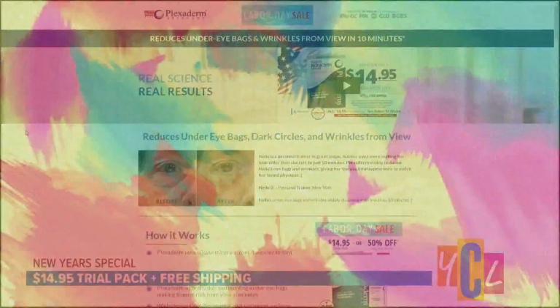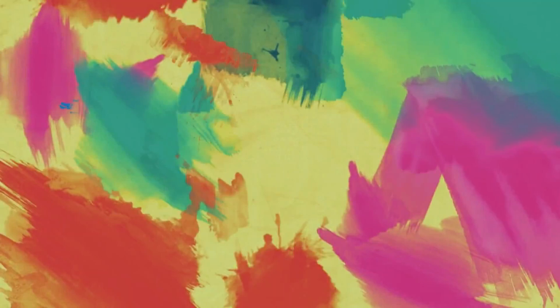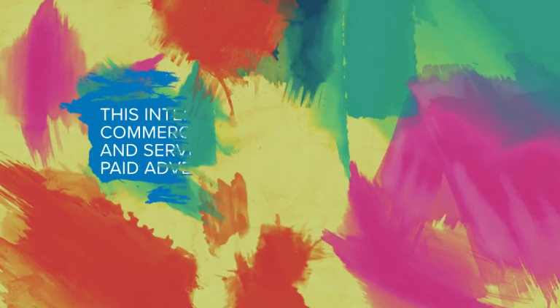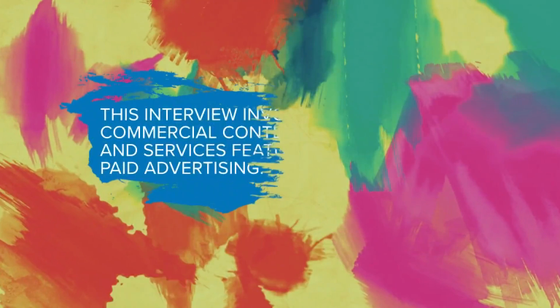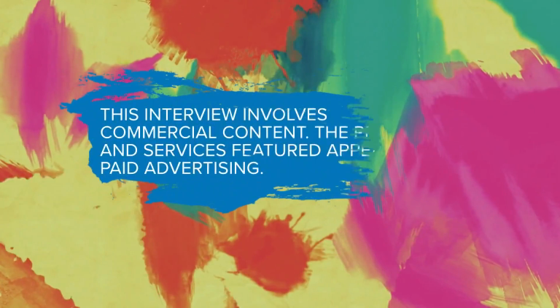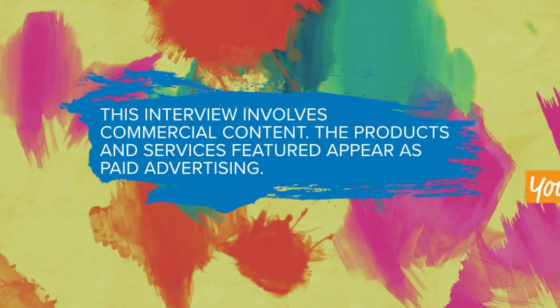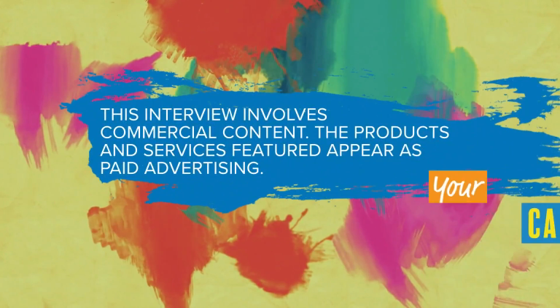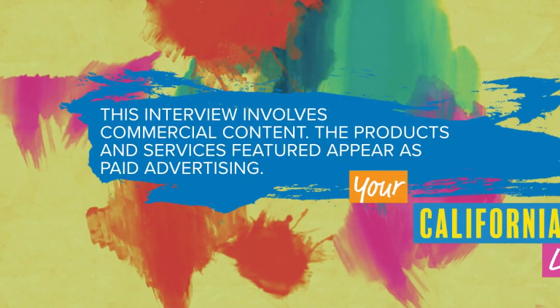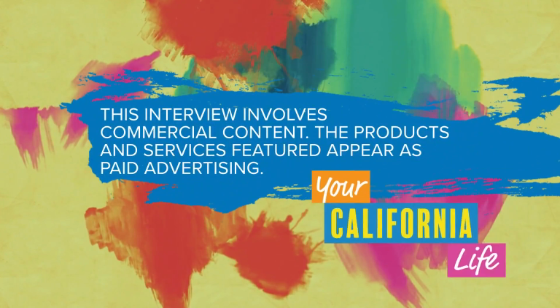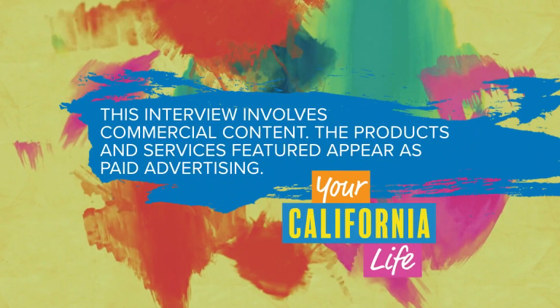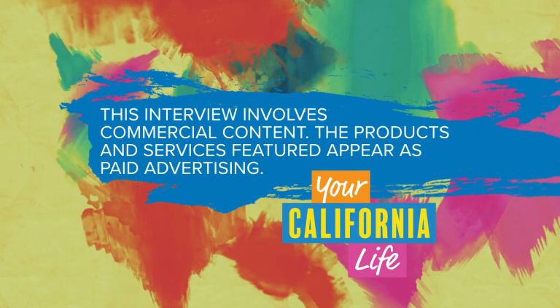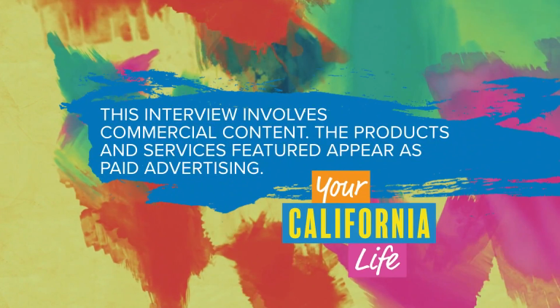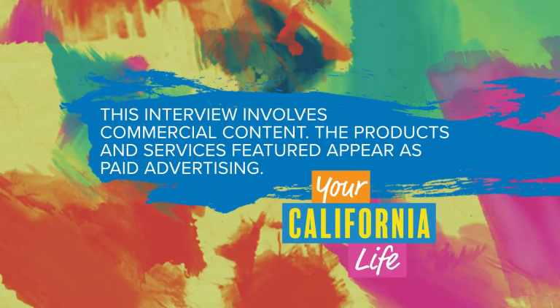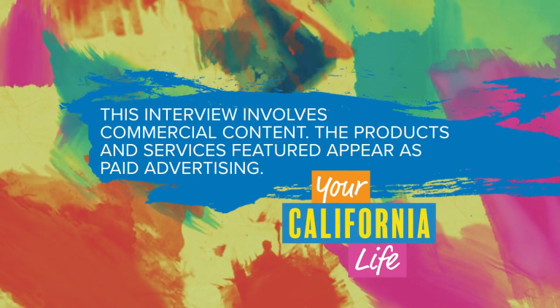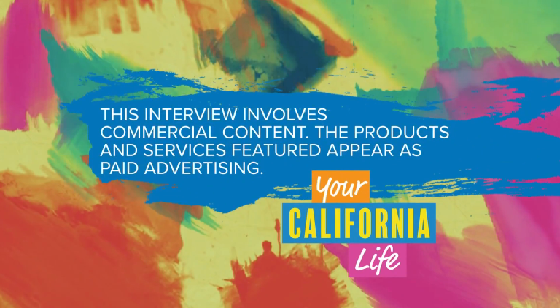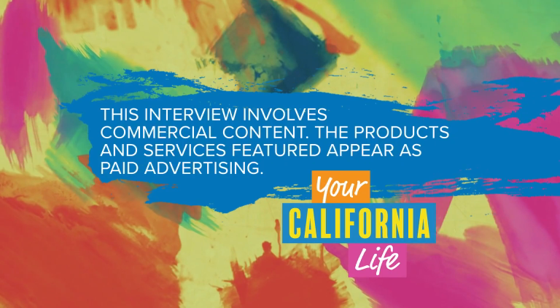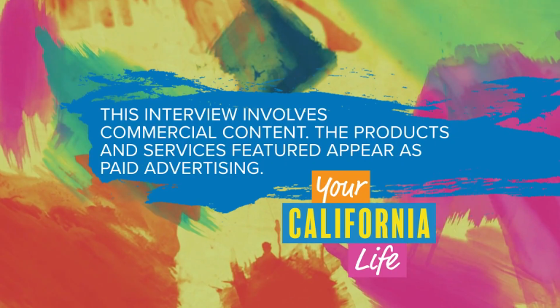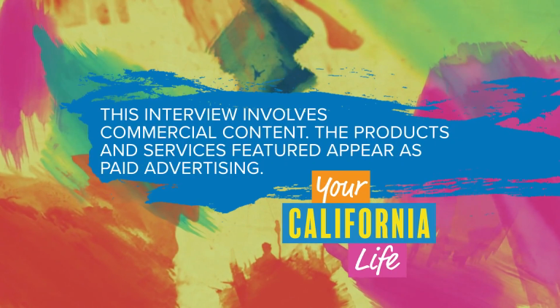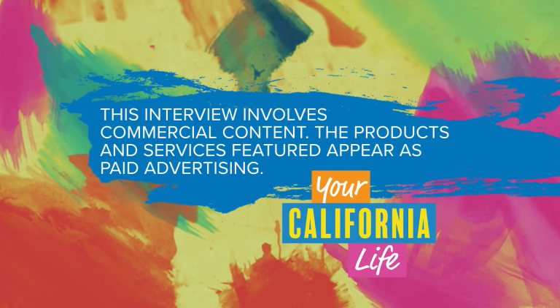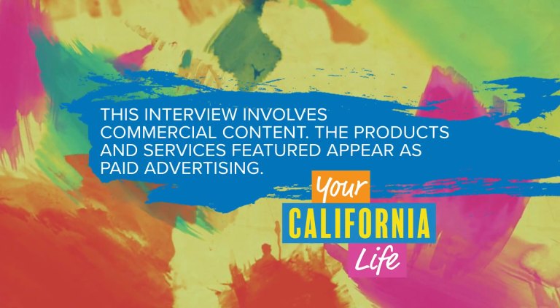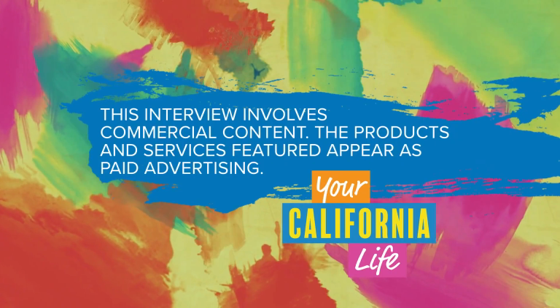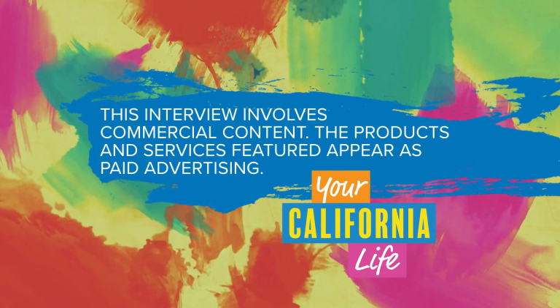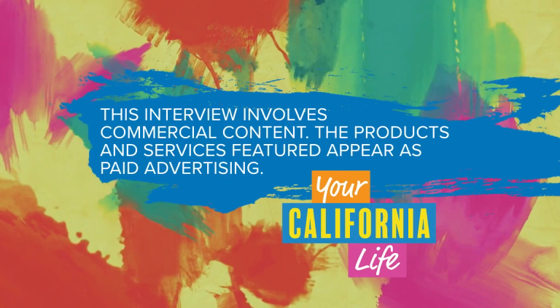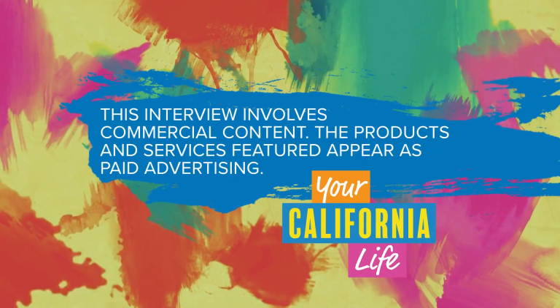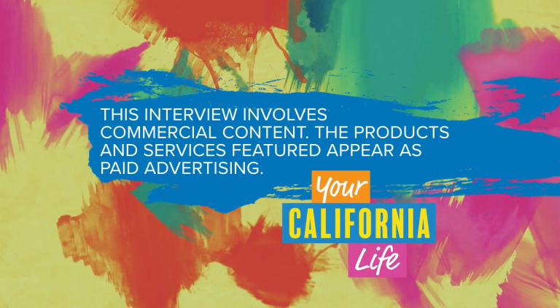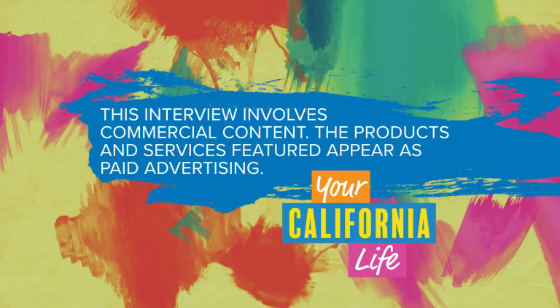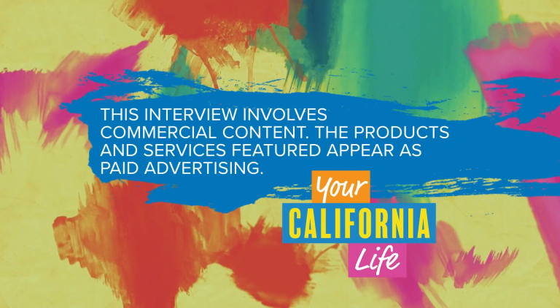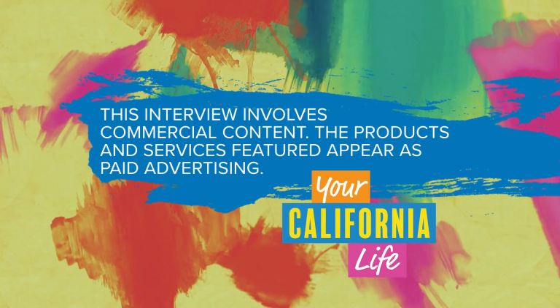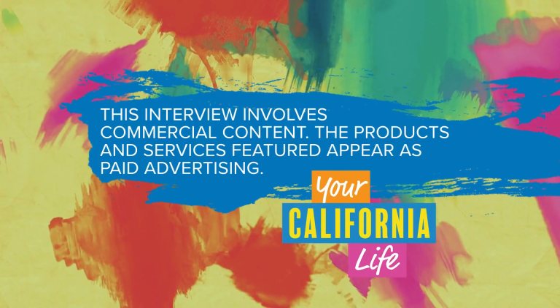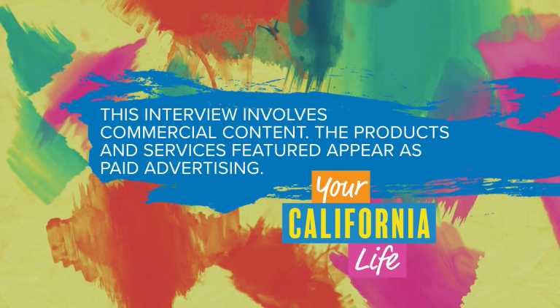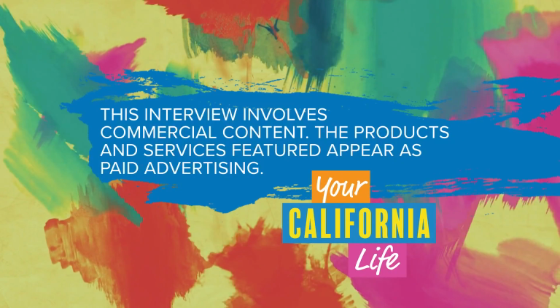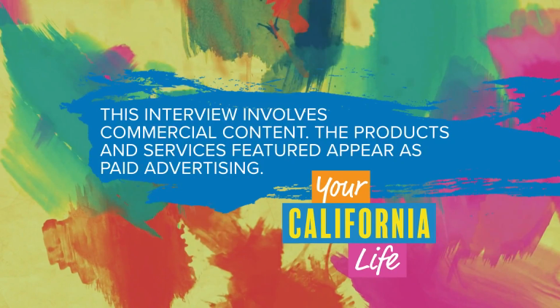This interview involves commercial content. The products and services featured appear as paid advertising.